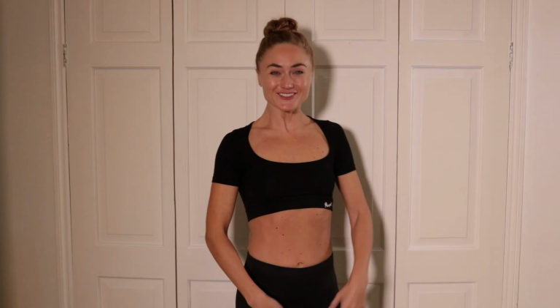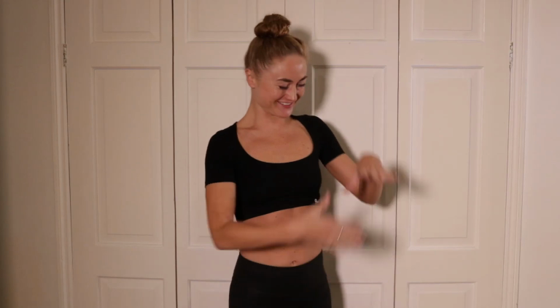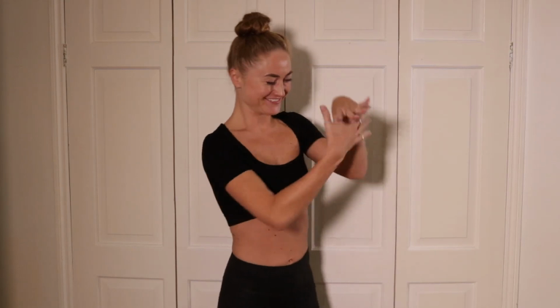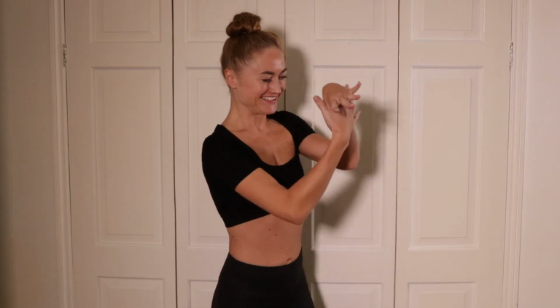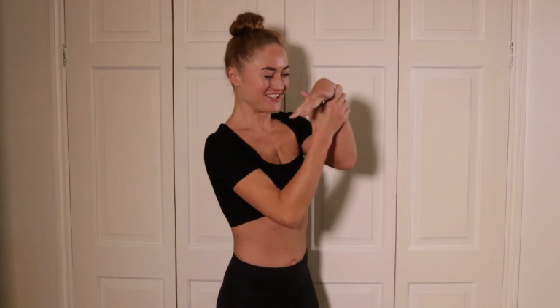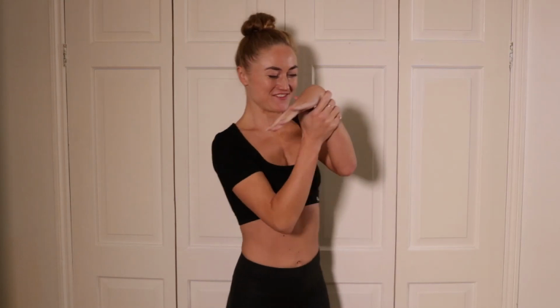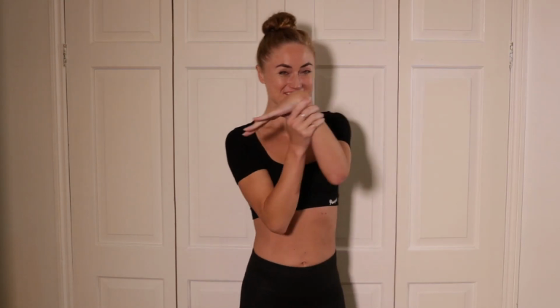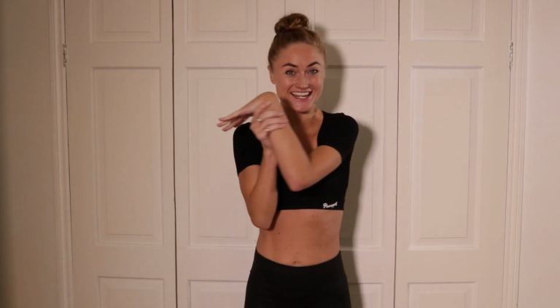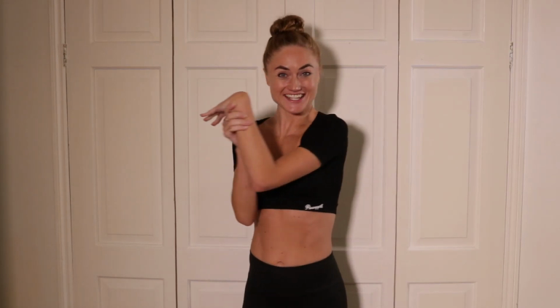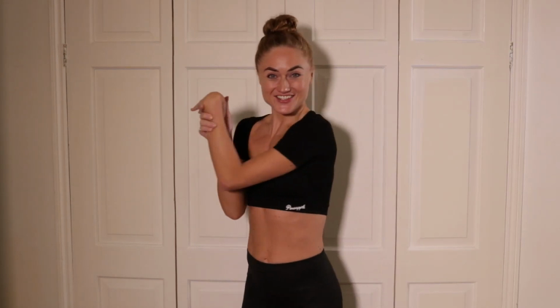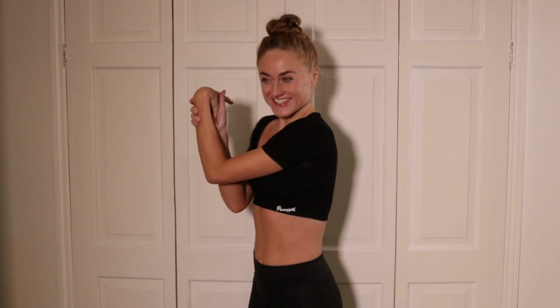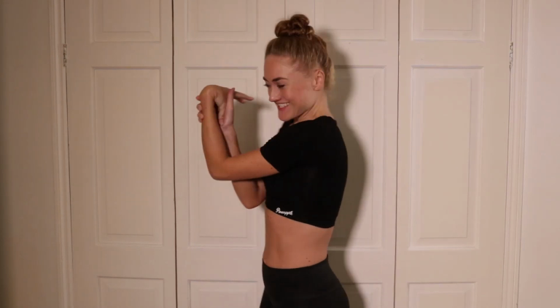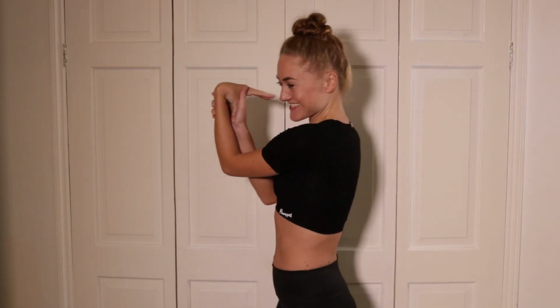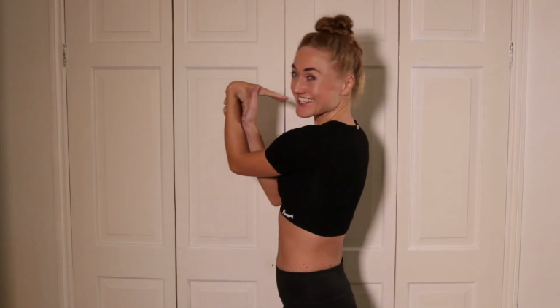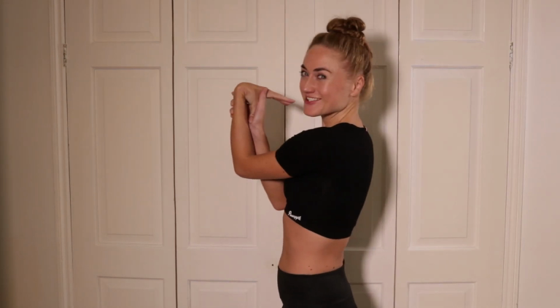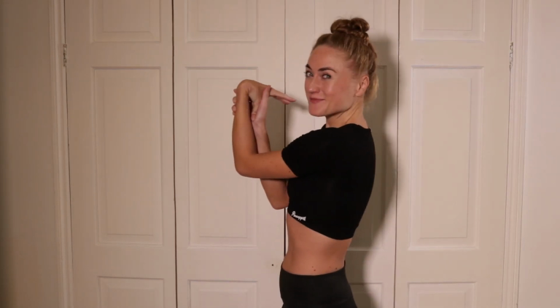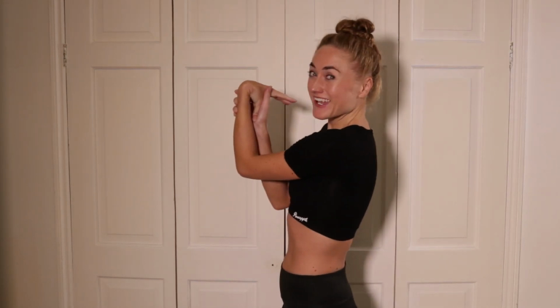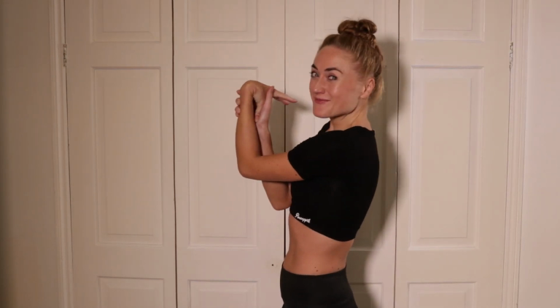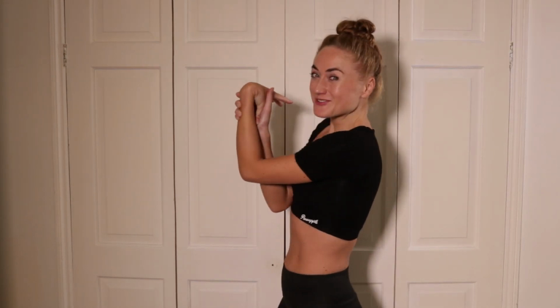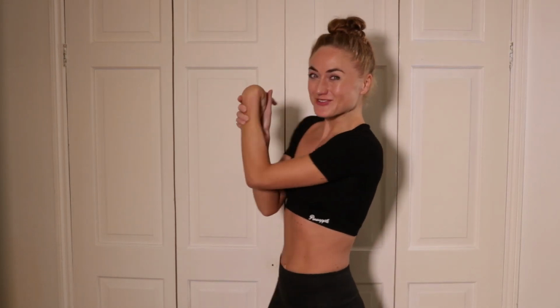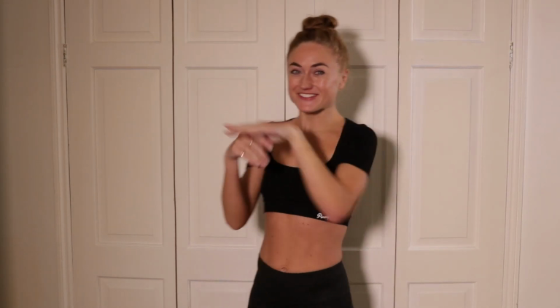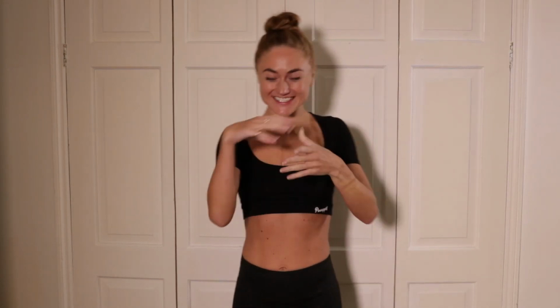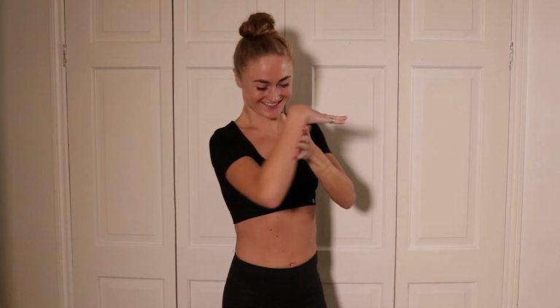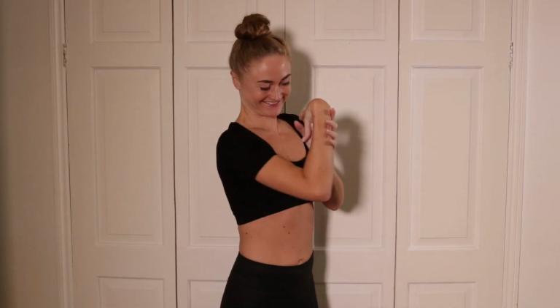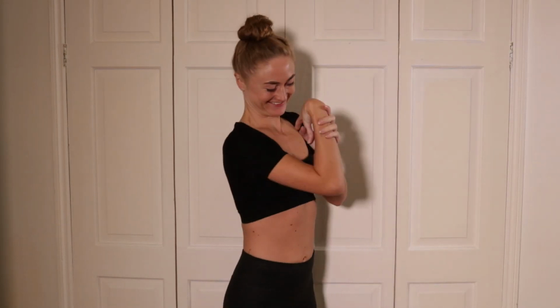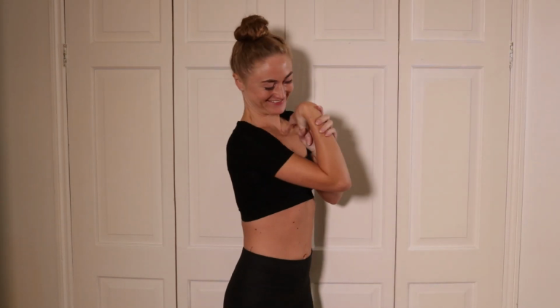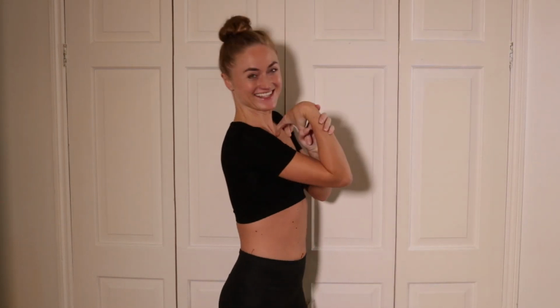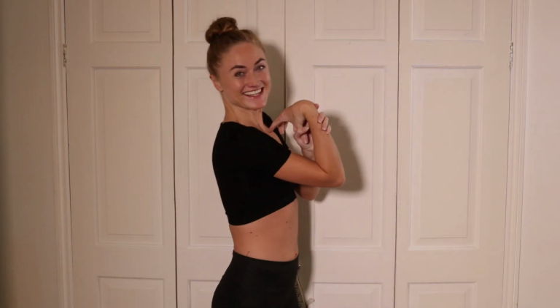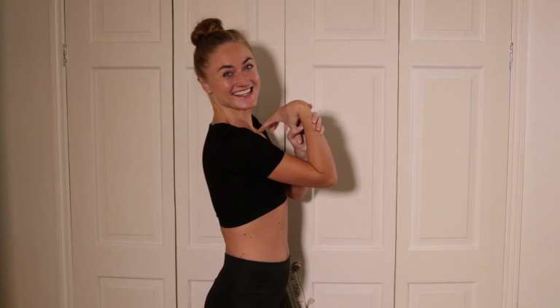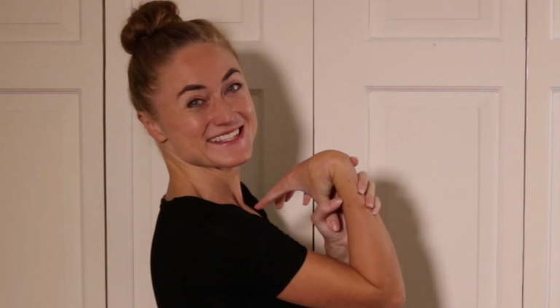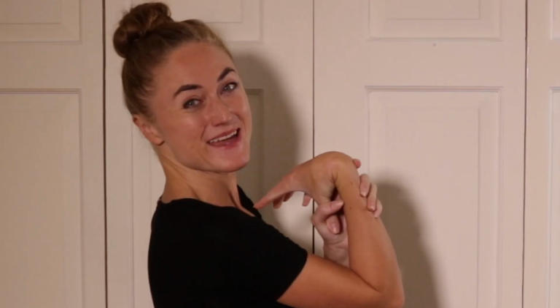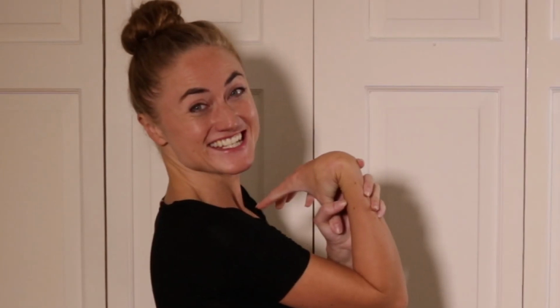Look! If you stretch your wrists, you'll be able to do this. It's magic!